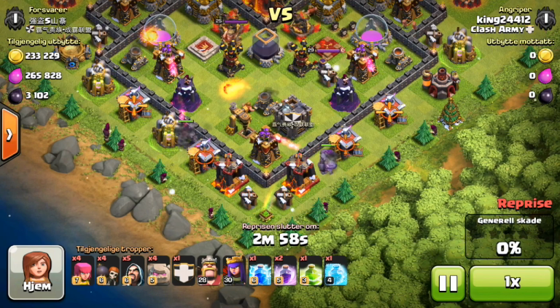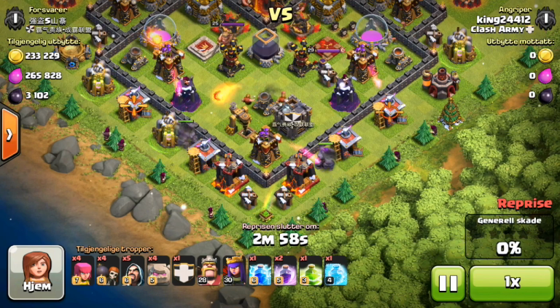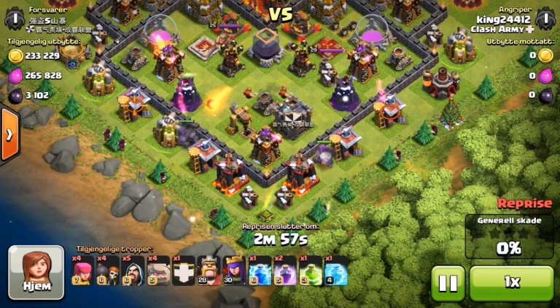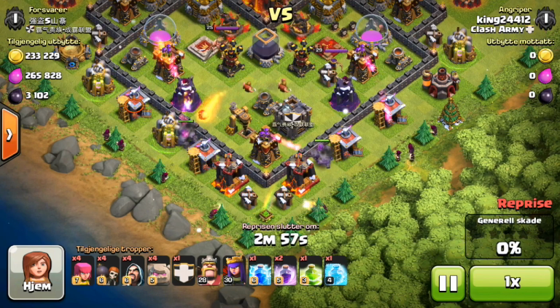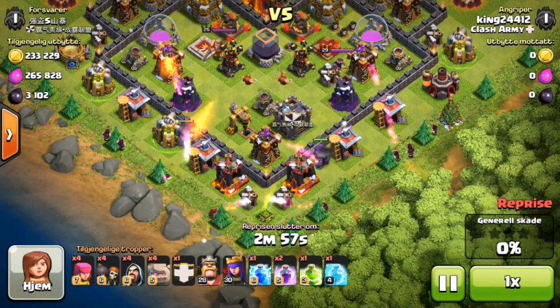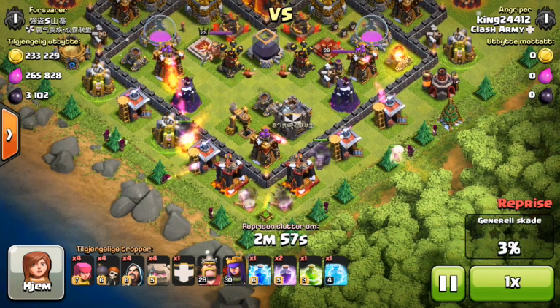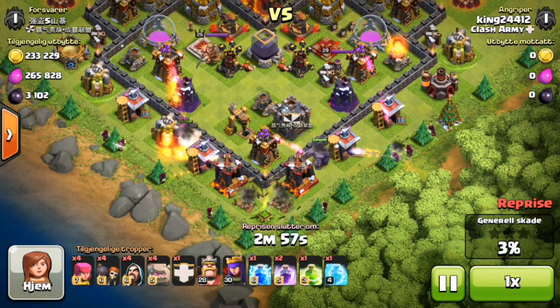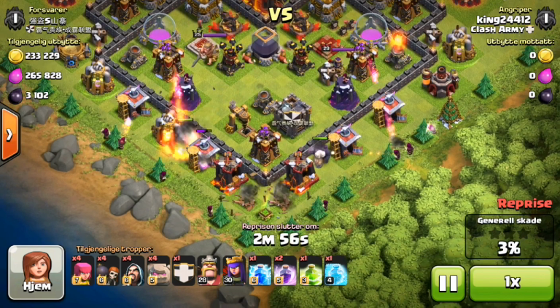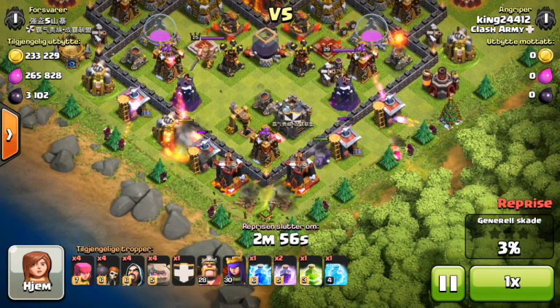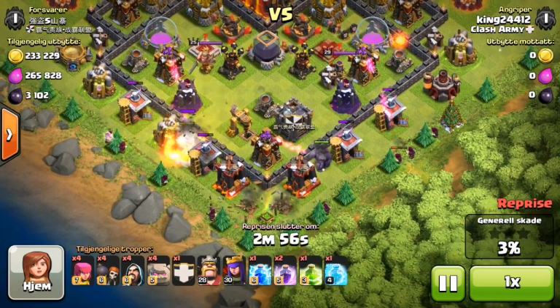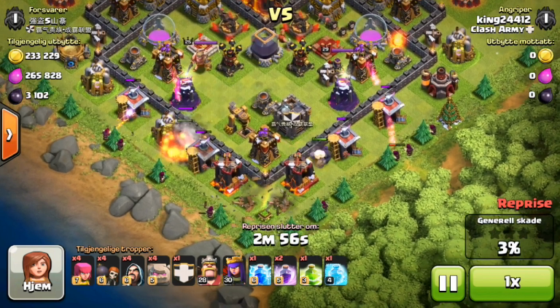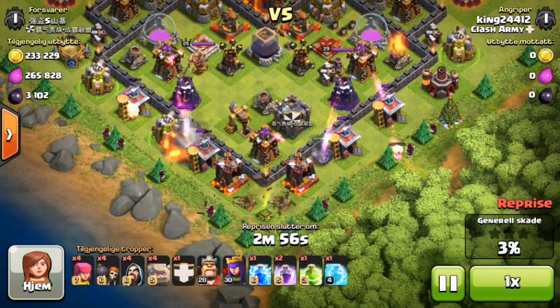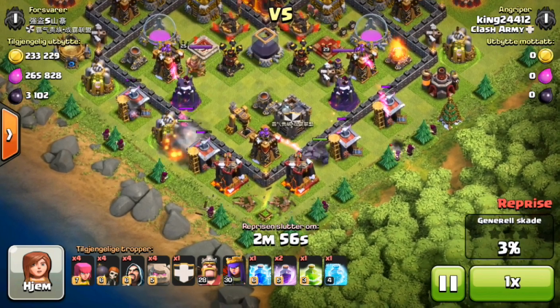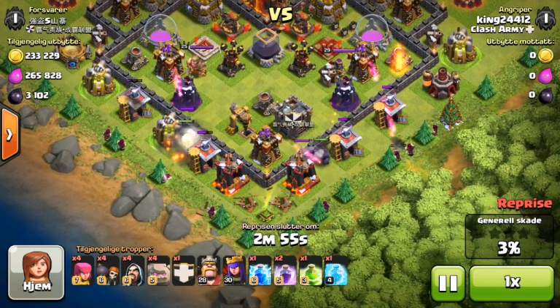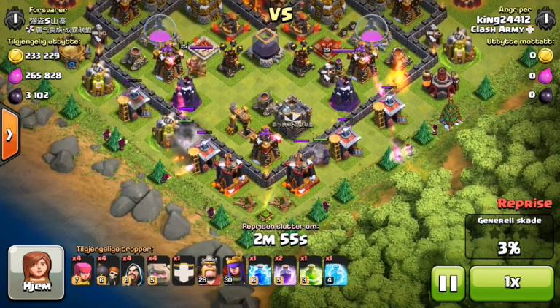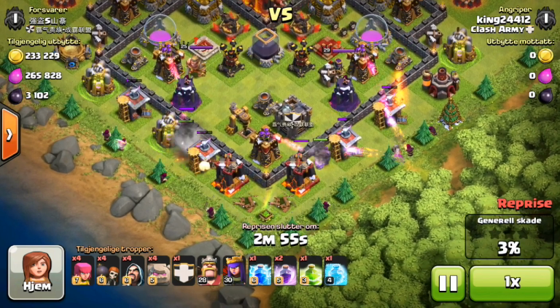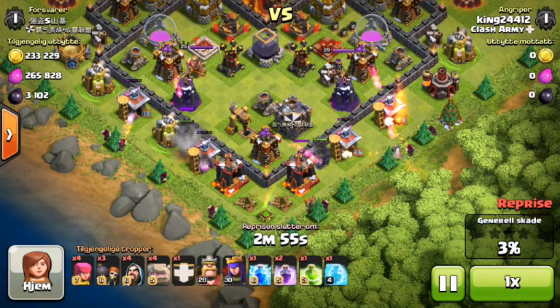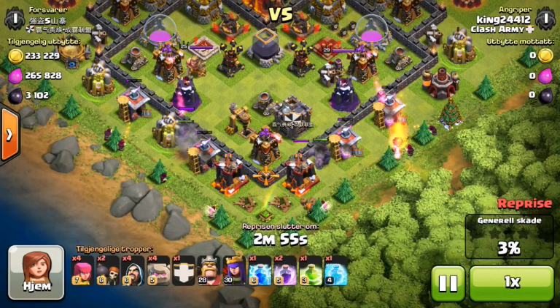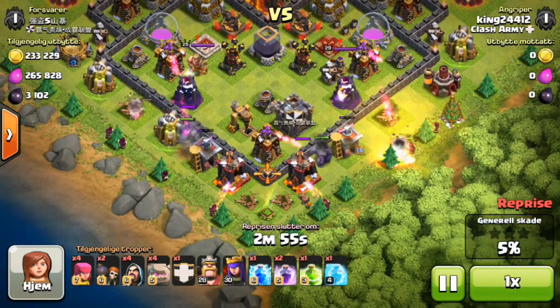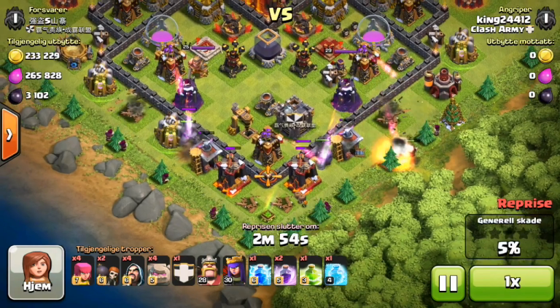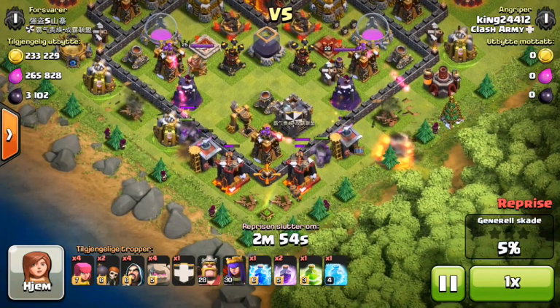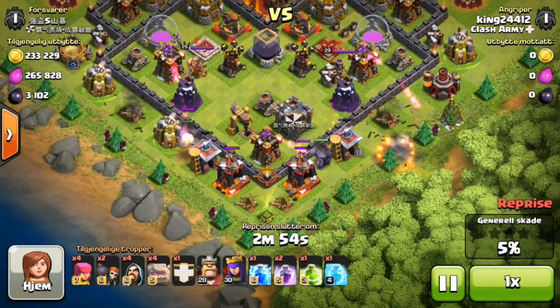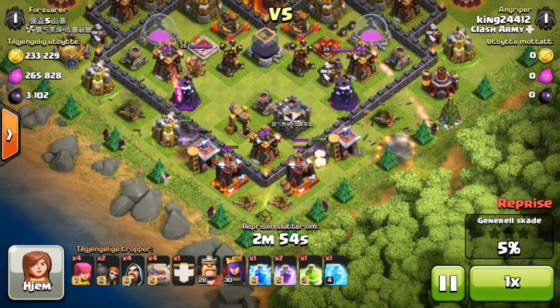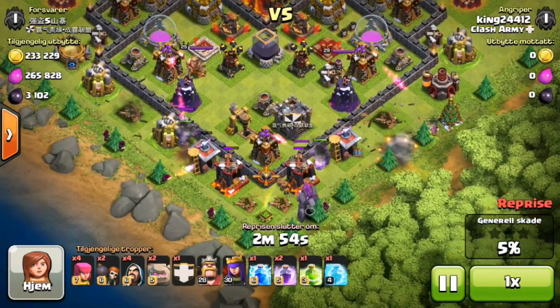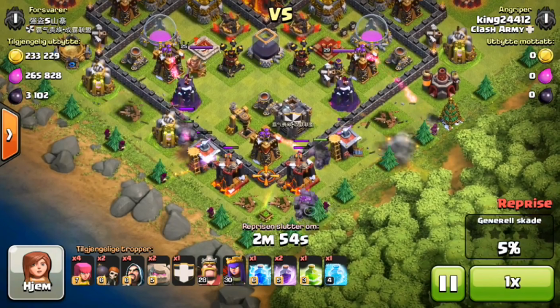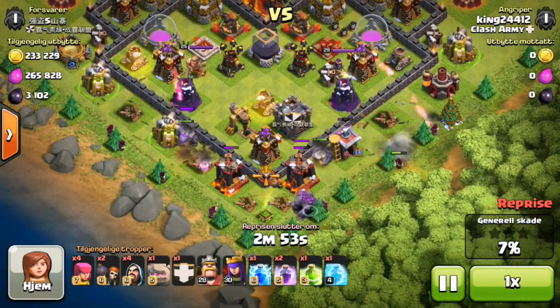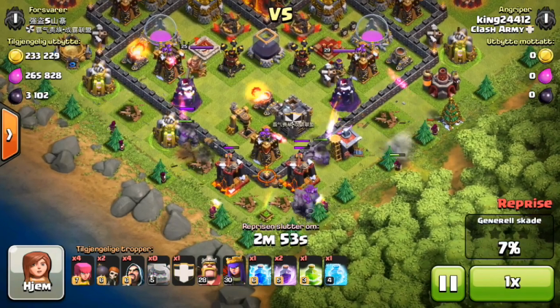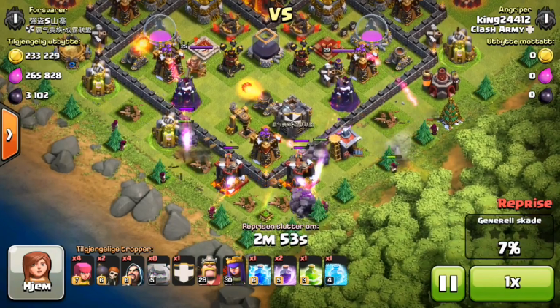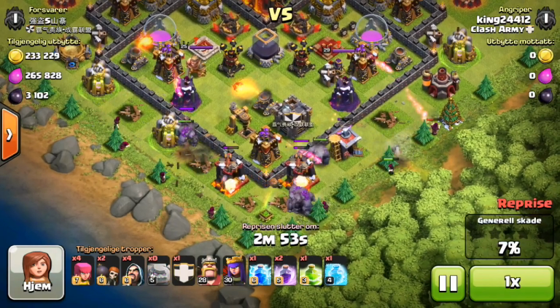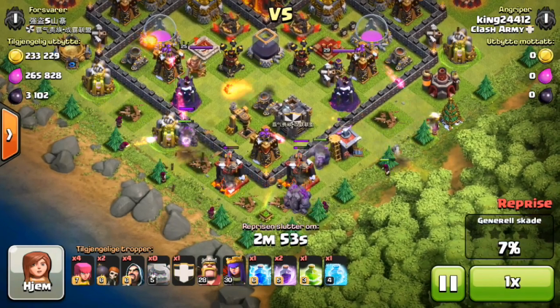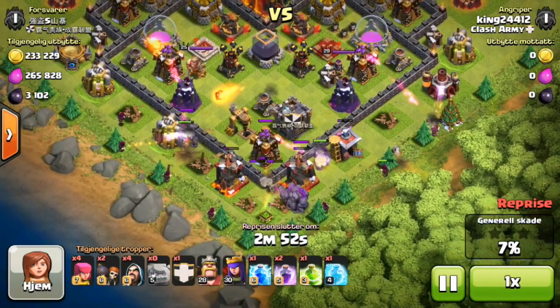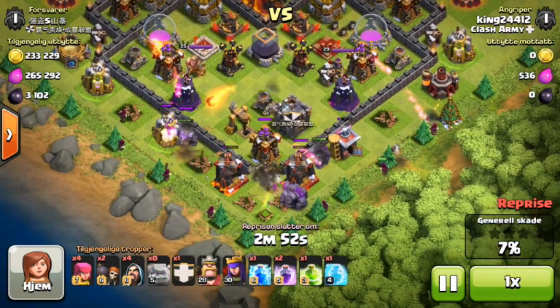Now you bring six golems, you bring four wall breakers, four archers, and twelve wizards.